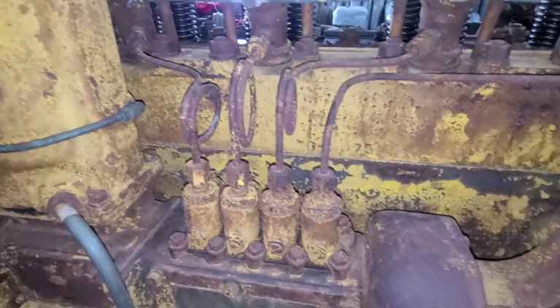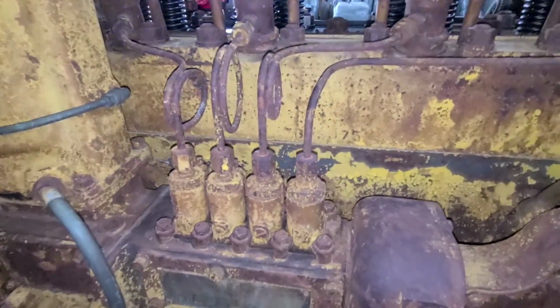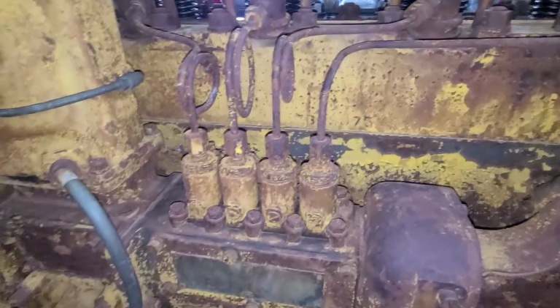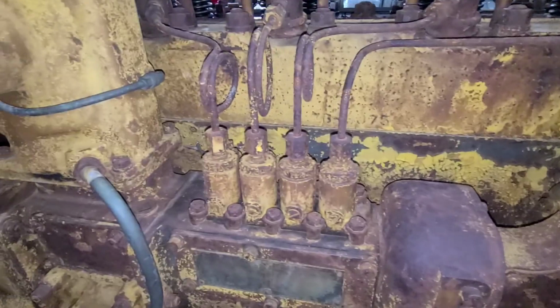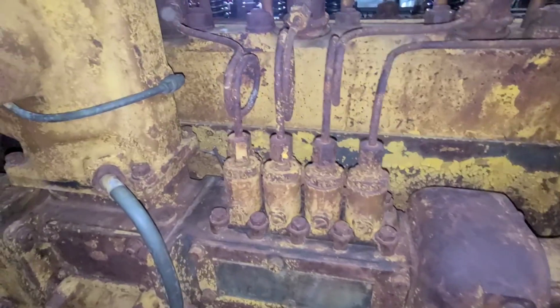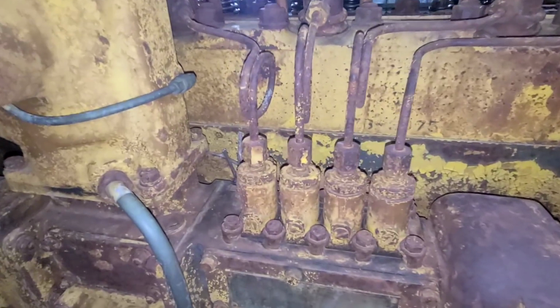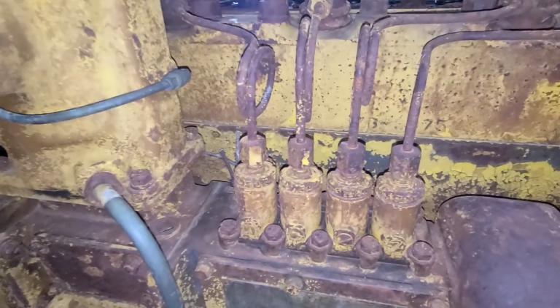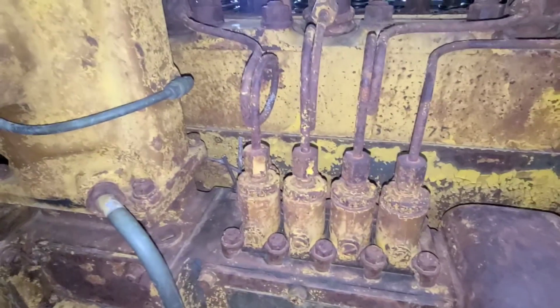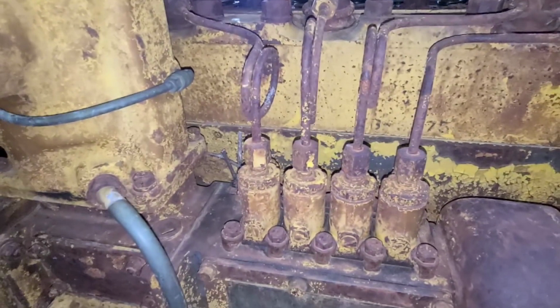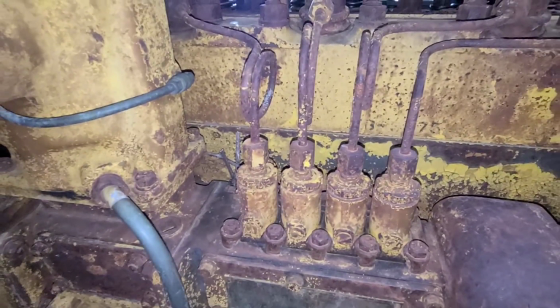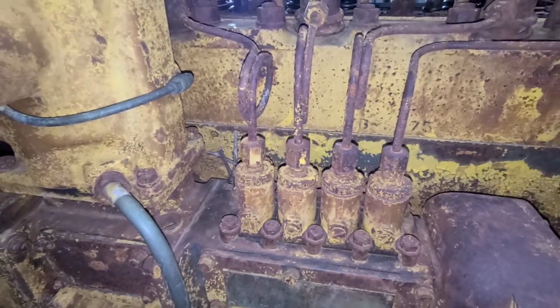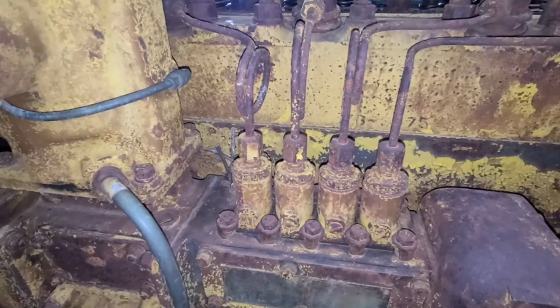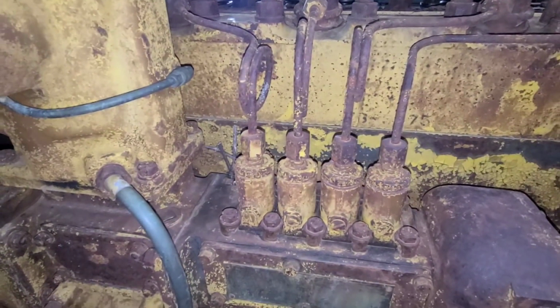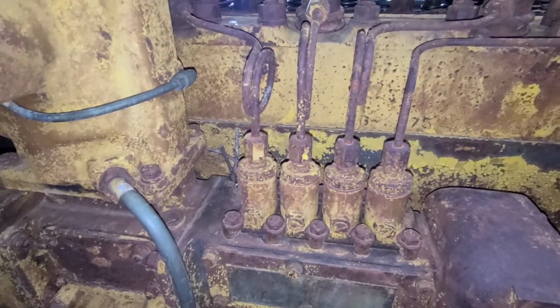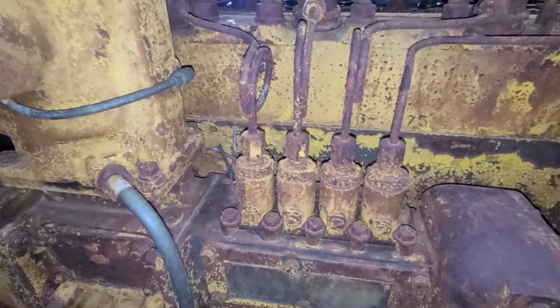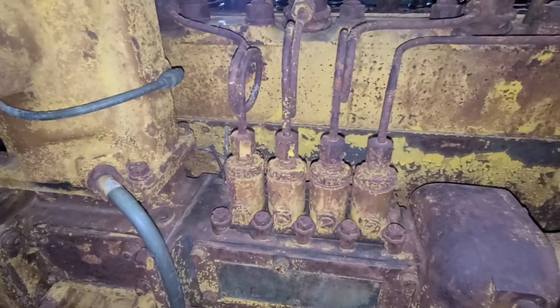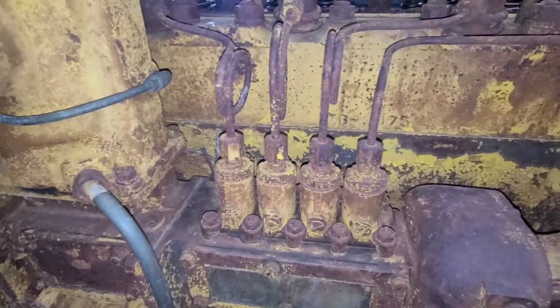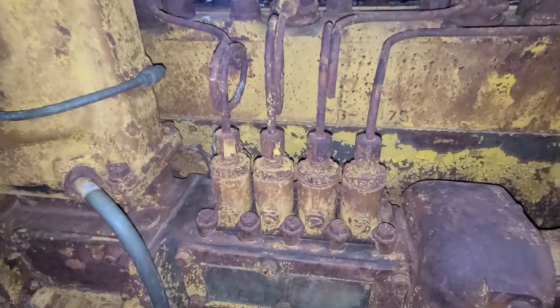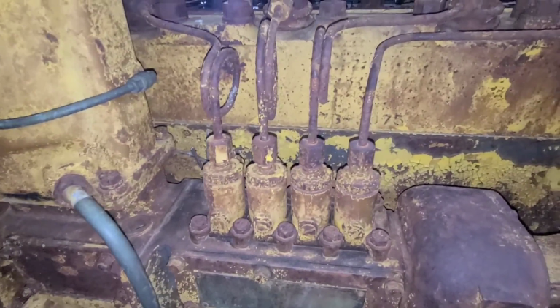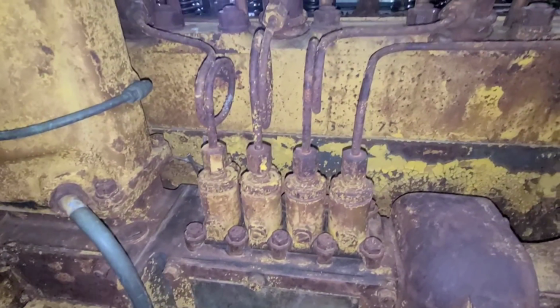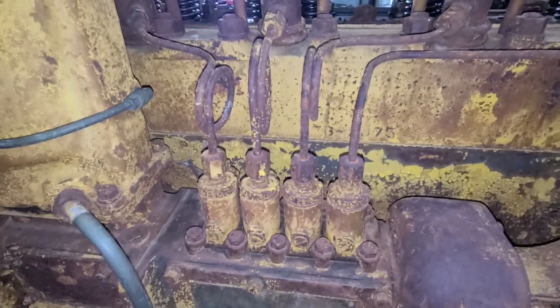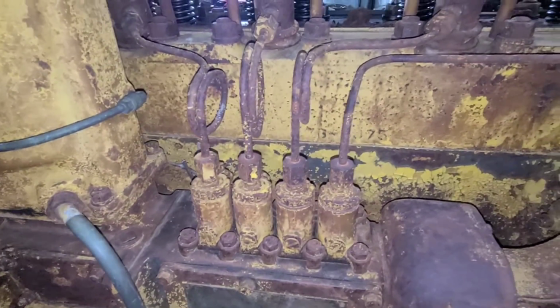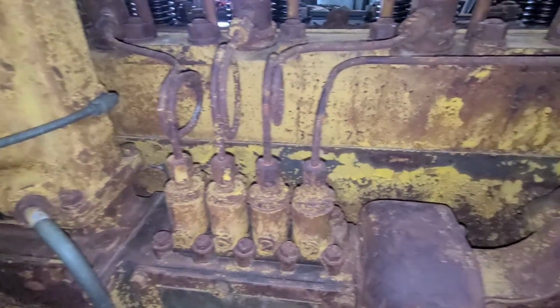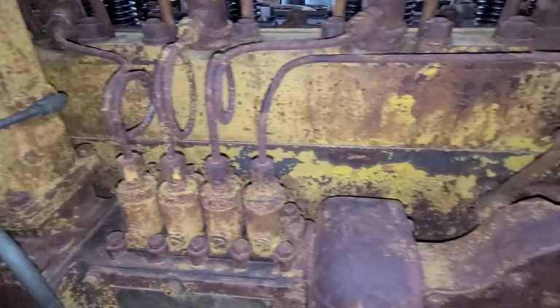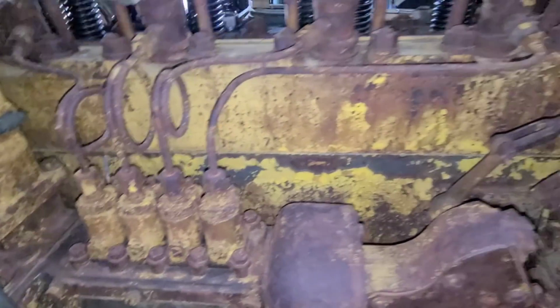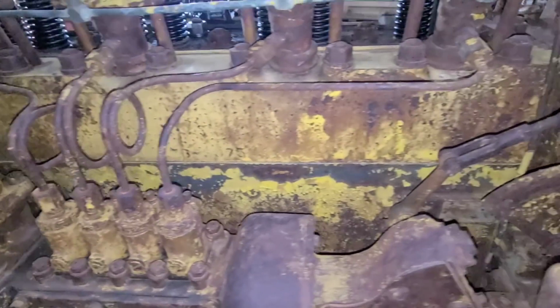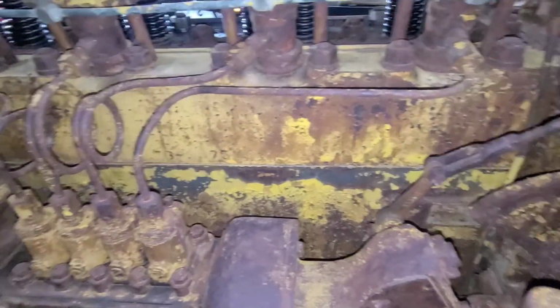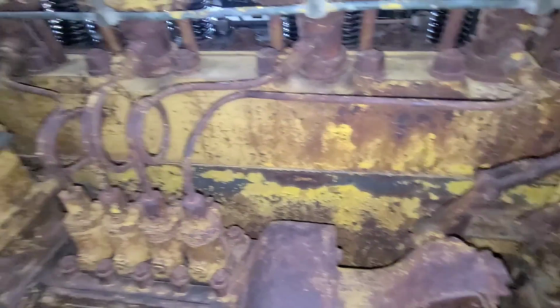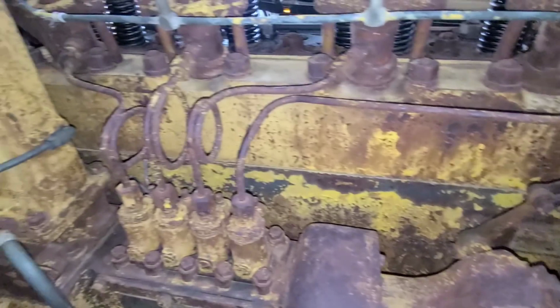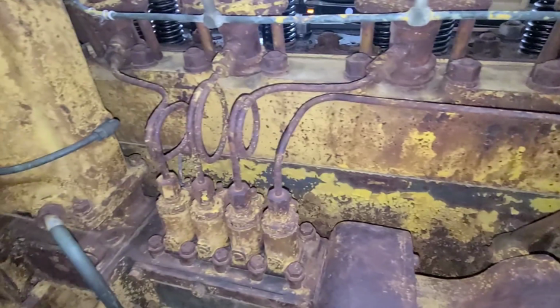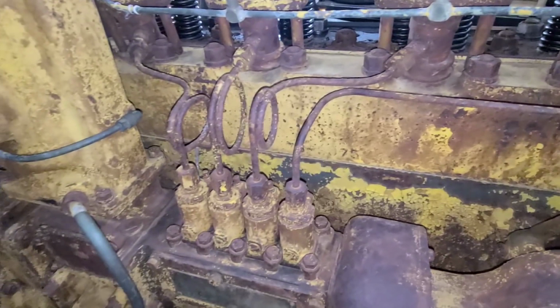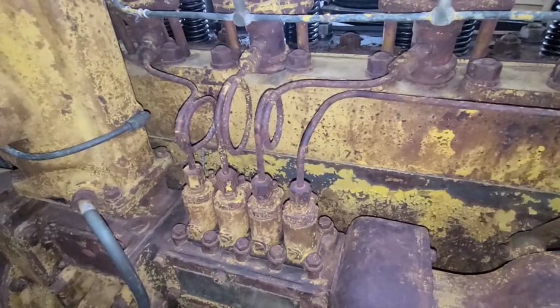I did get all these lines broke loose with the line wrench, then came back with just a three-quarter open end wrench to get them the rest of the way off.